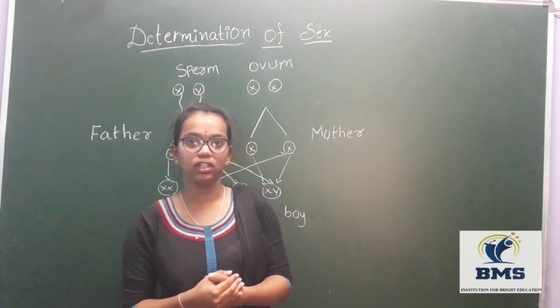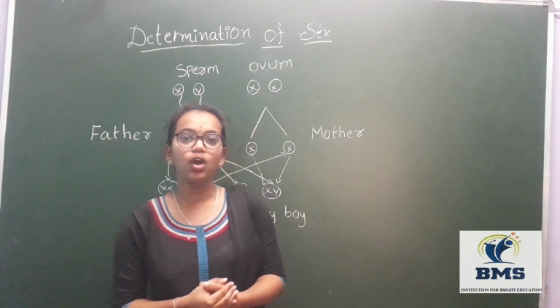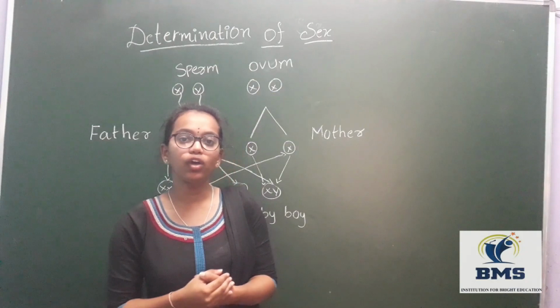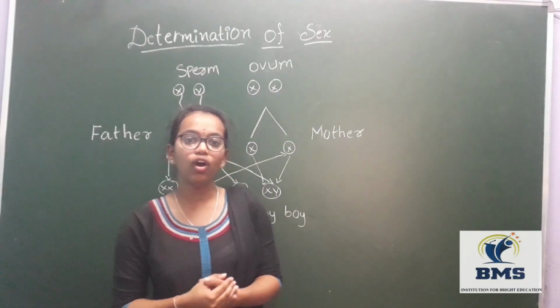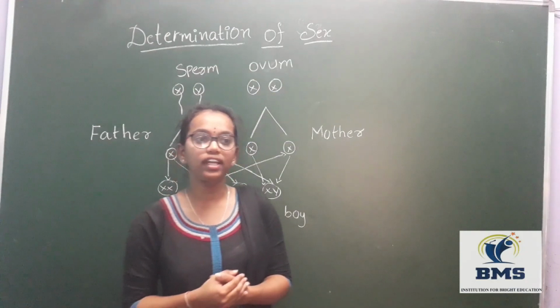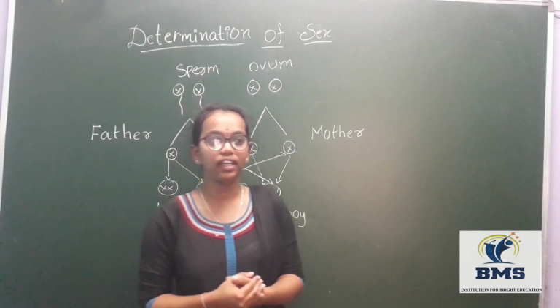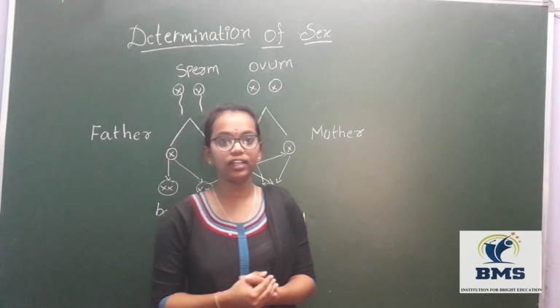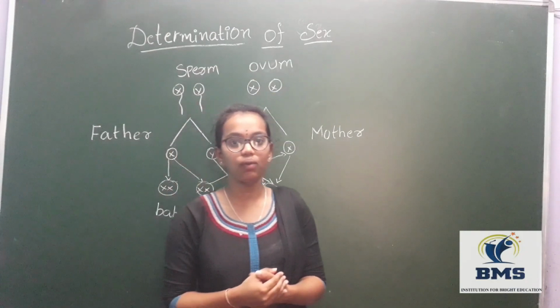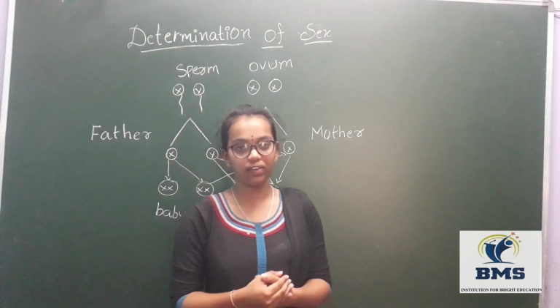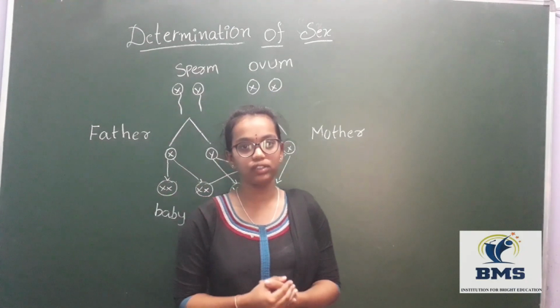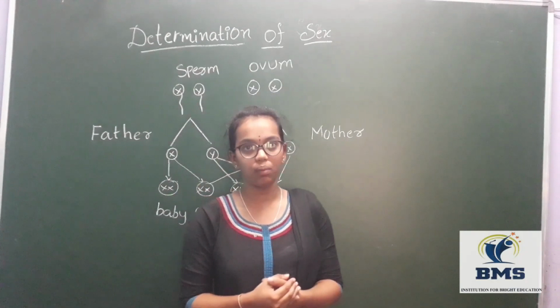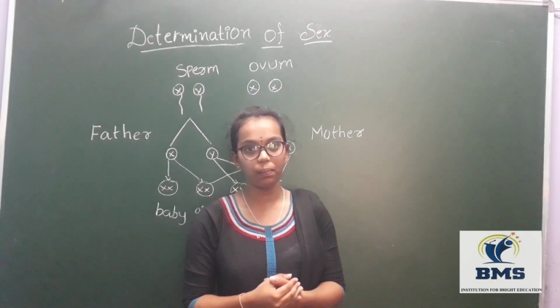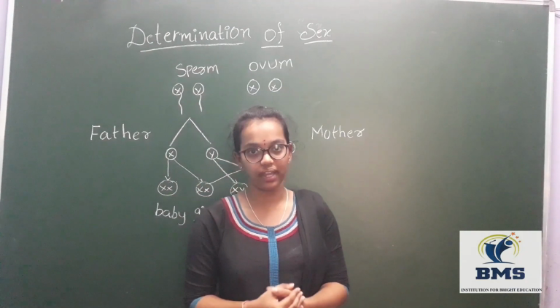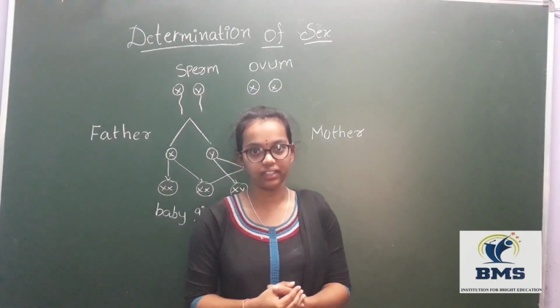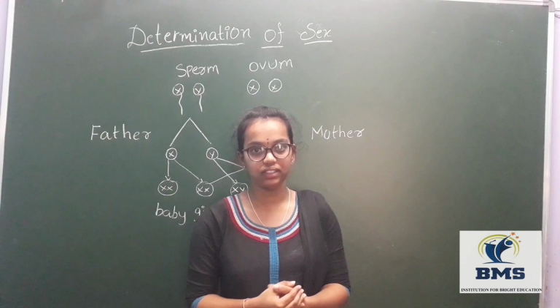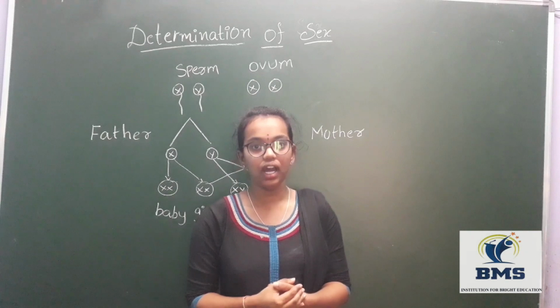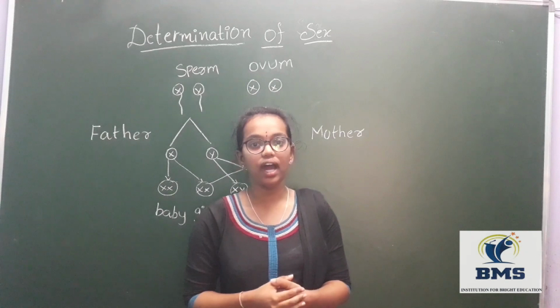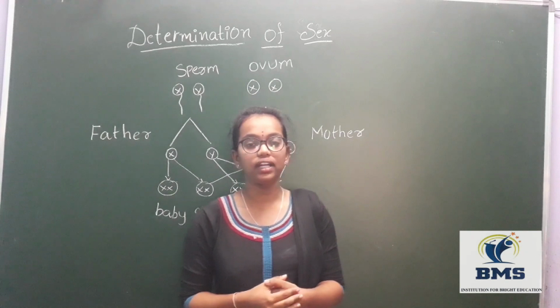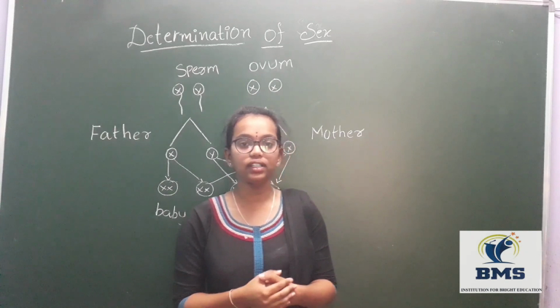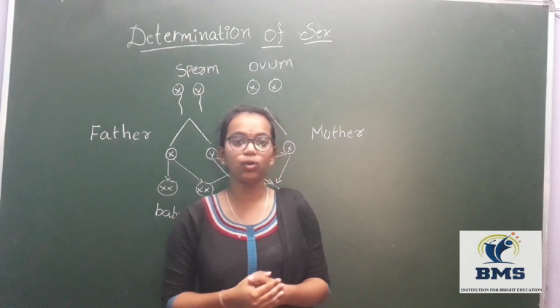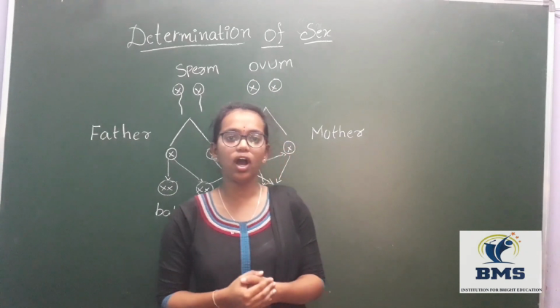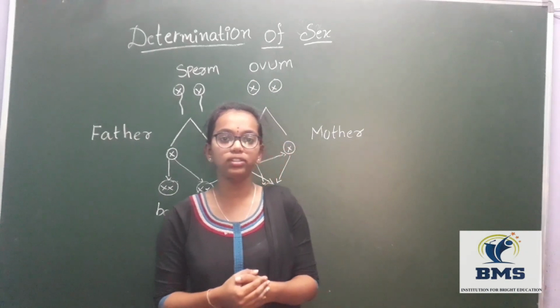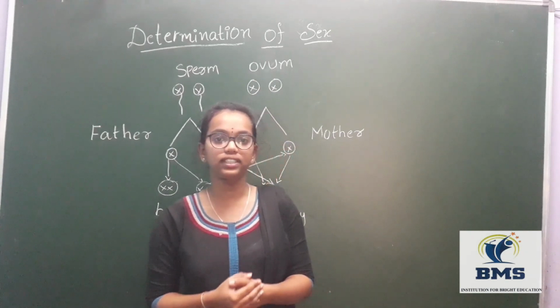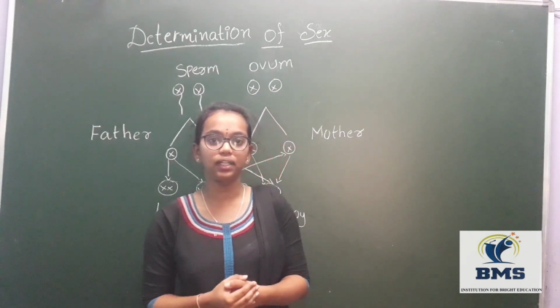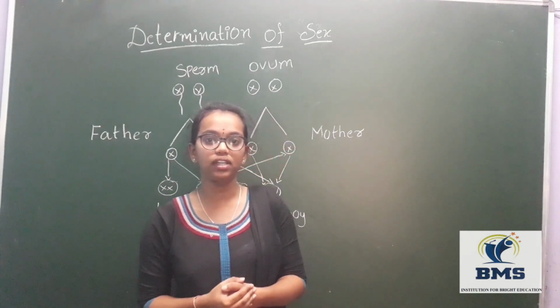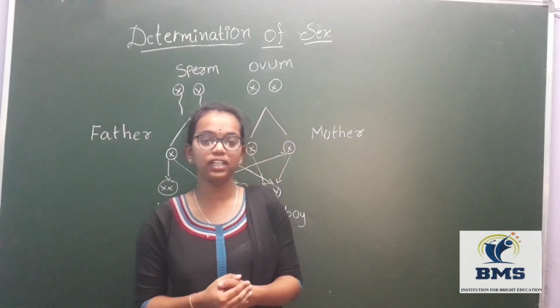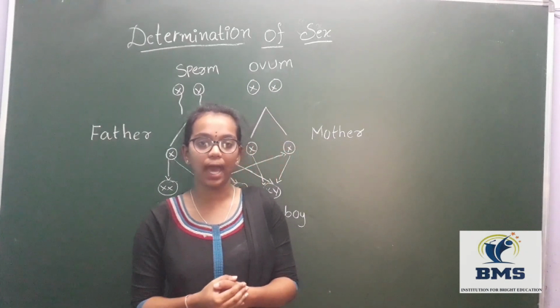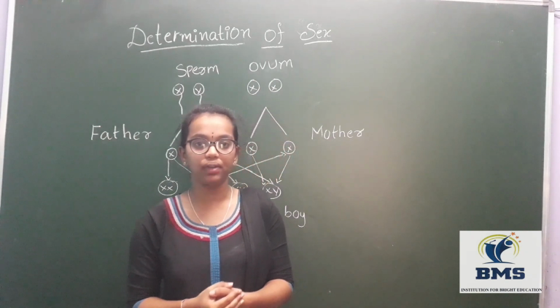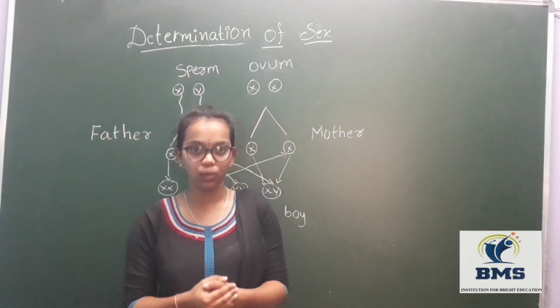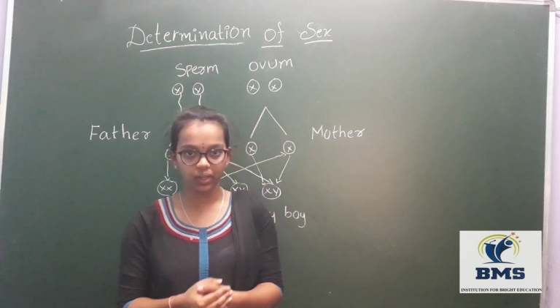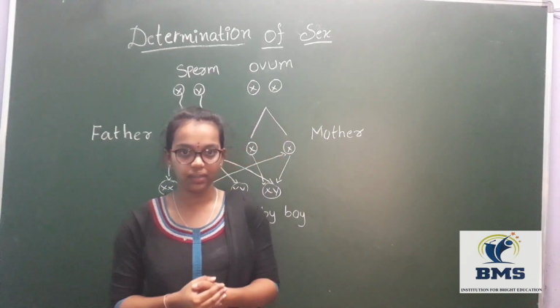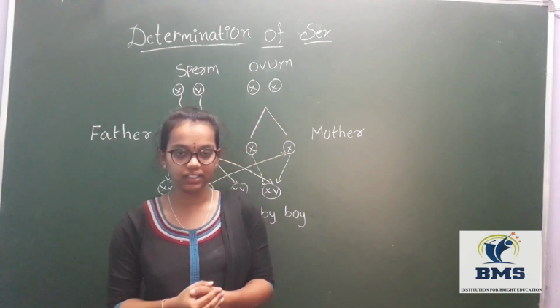We have all inherited our drives from our parents. Let us know how sex determination happens in human beings.